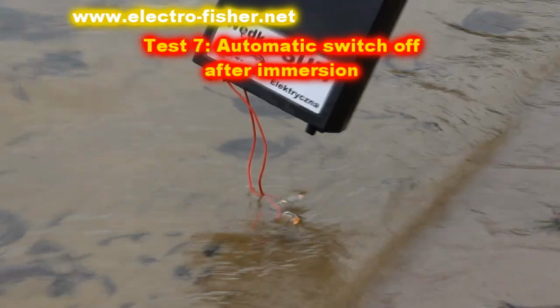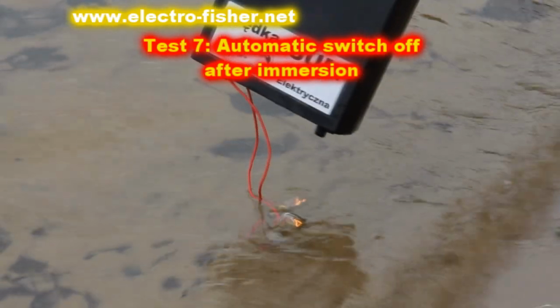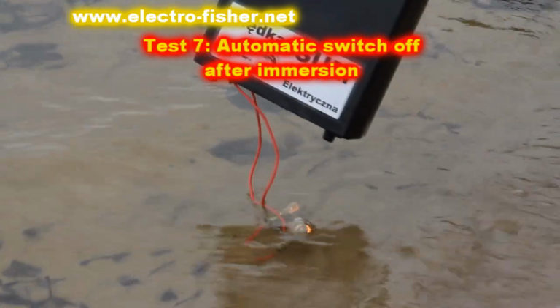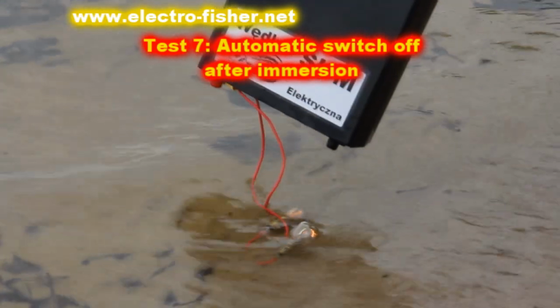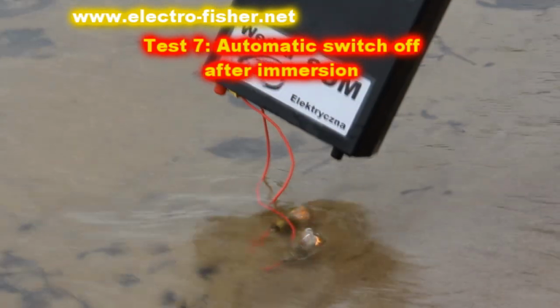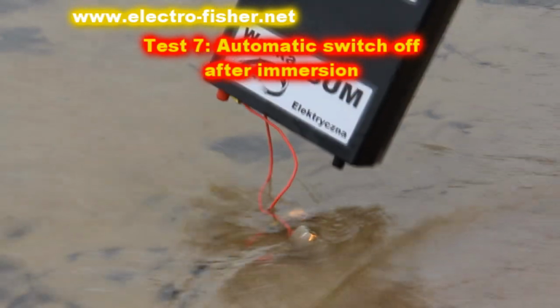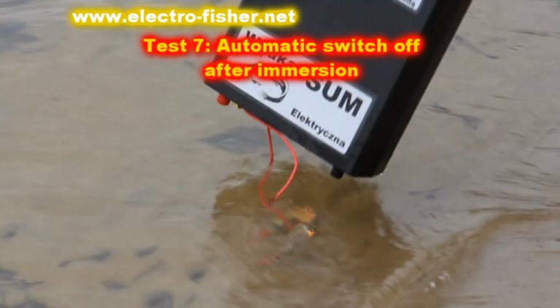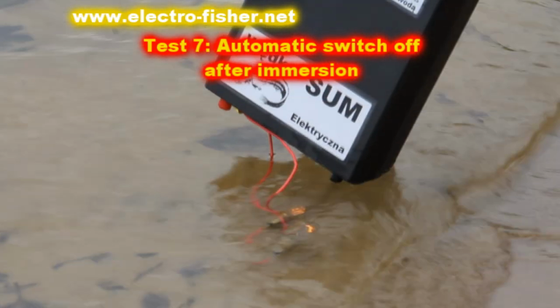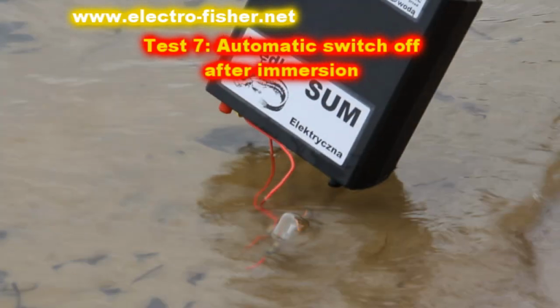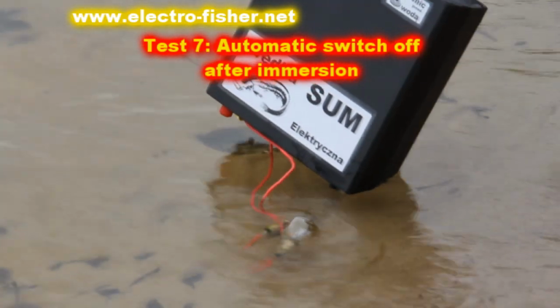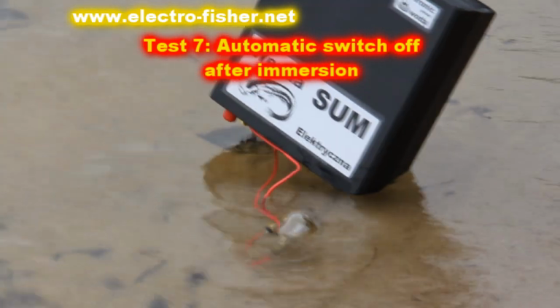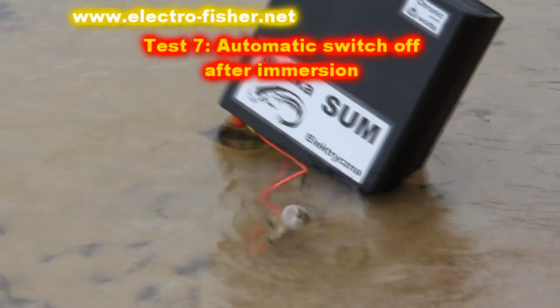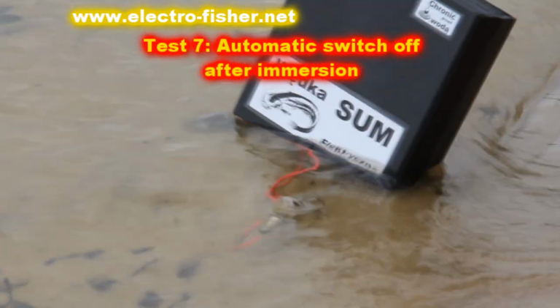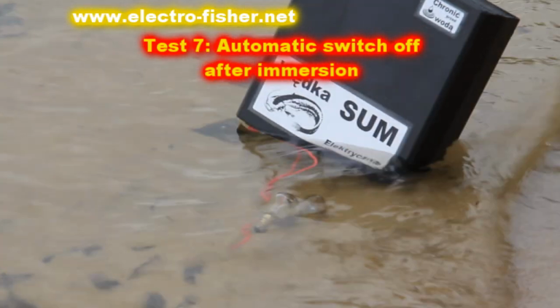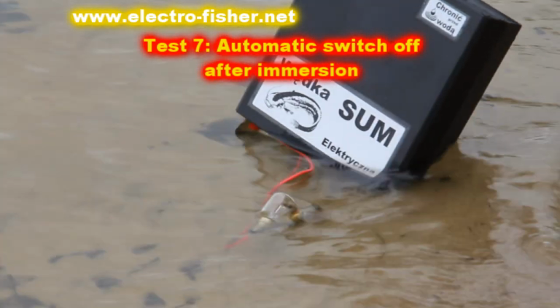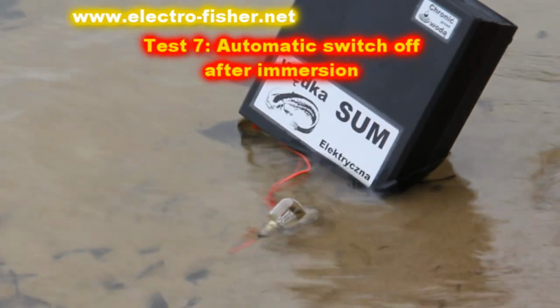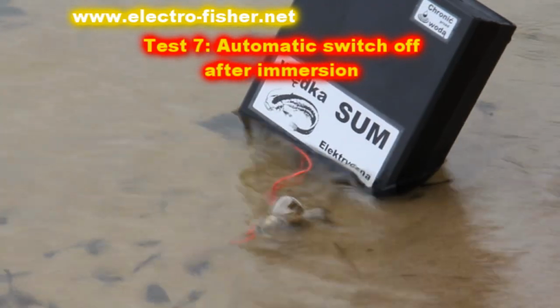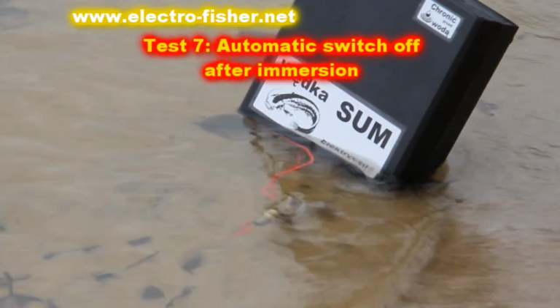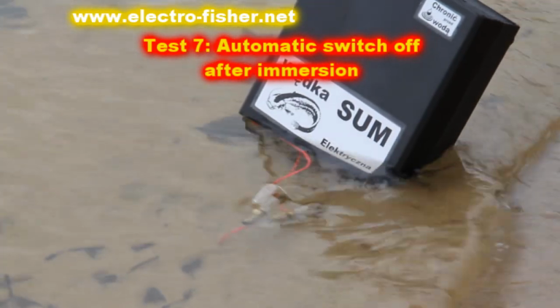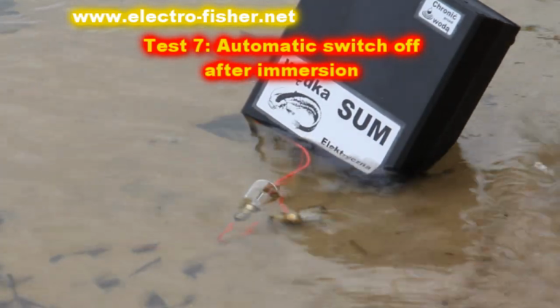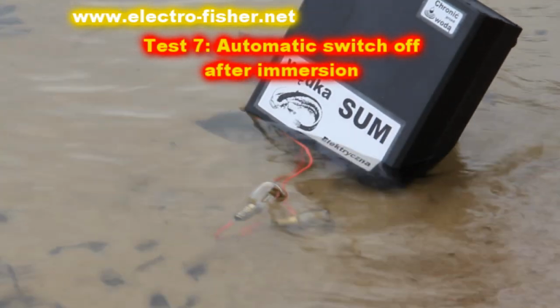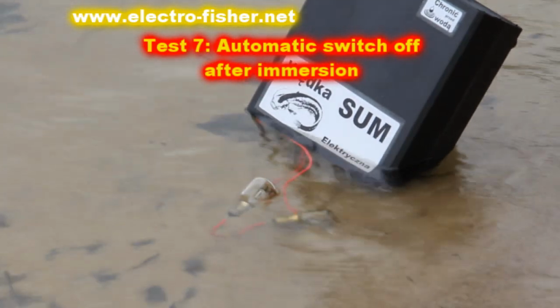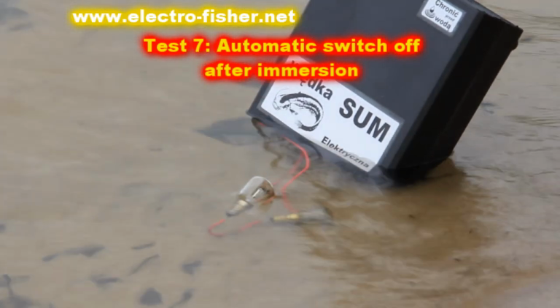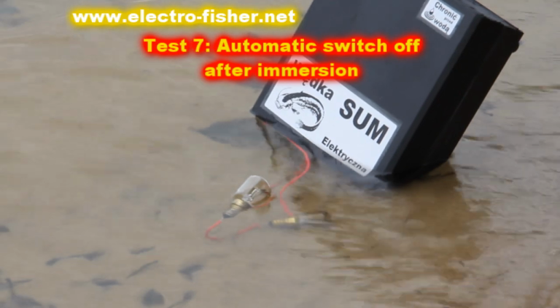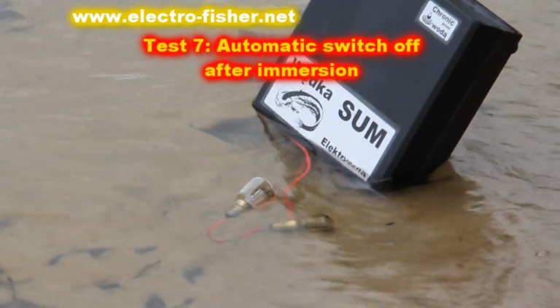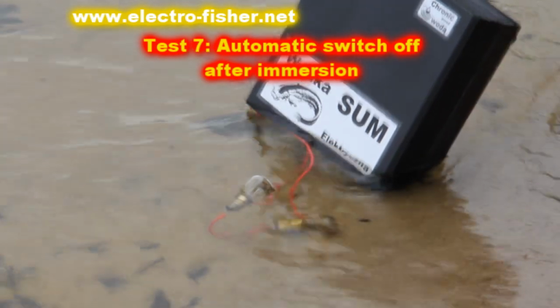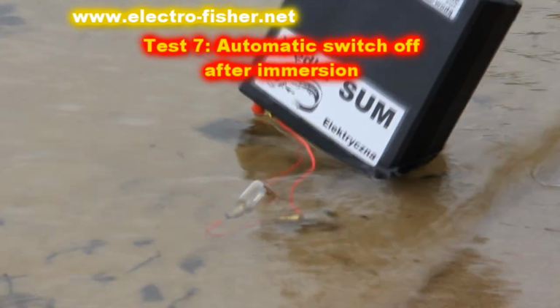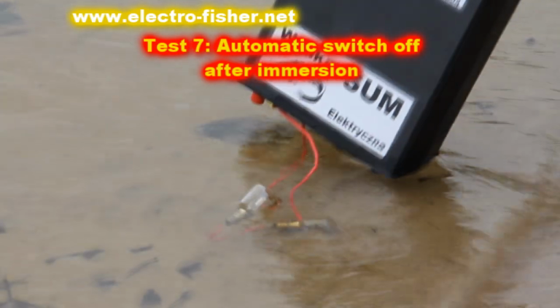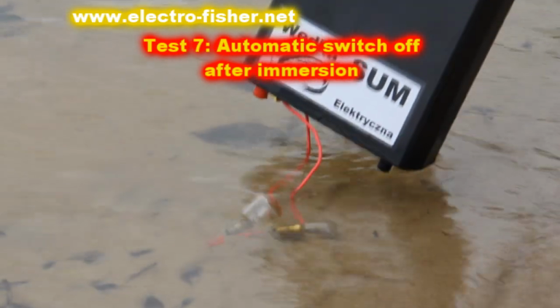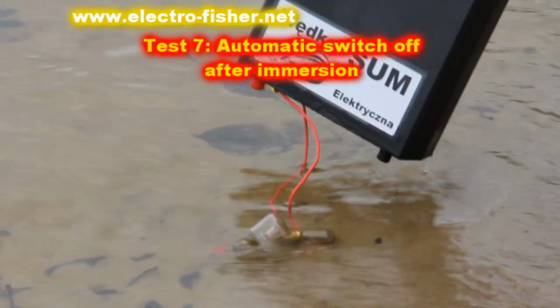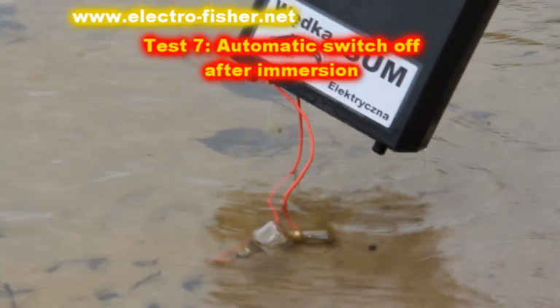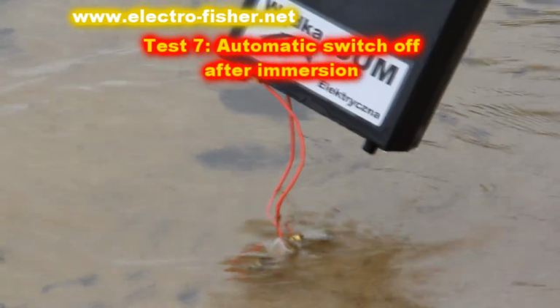Once again, nothing happens. Despite the bath, the Electrofisher is ready to work.